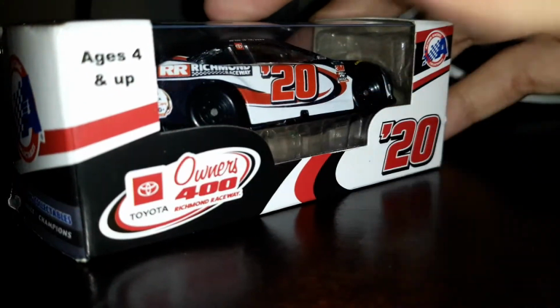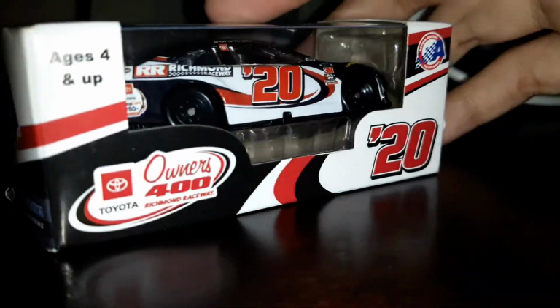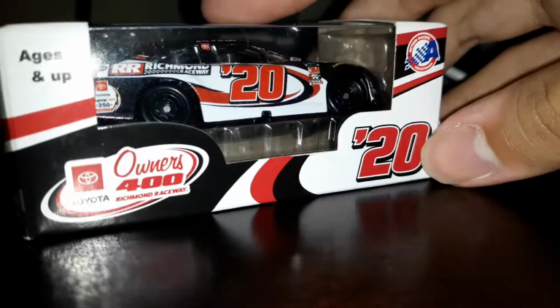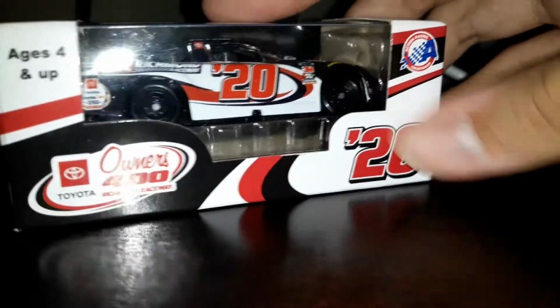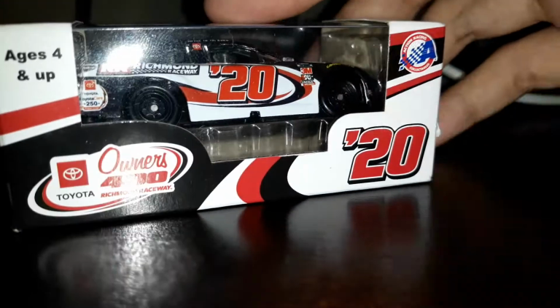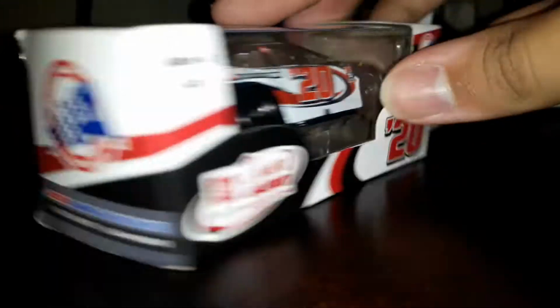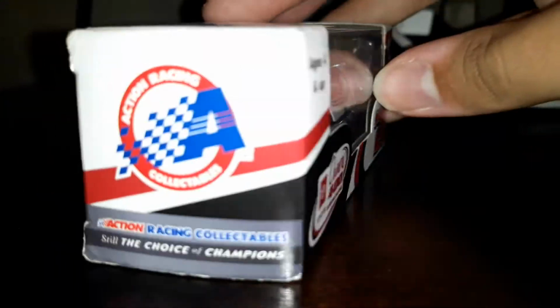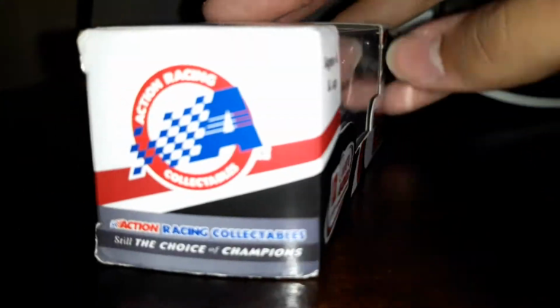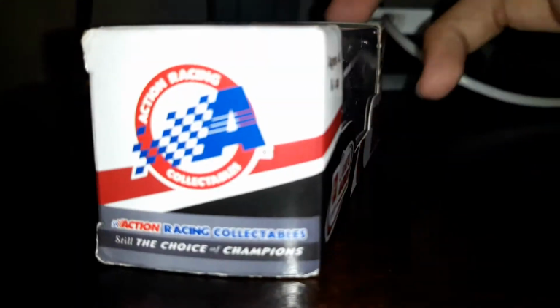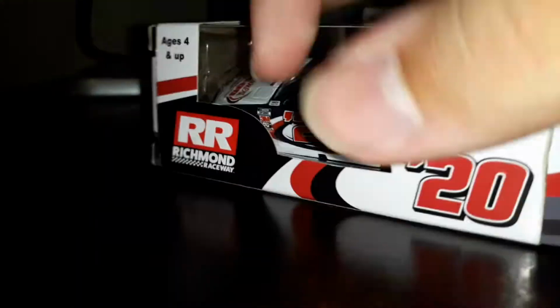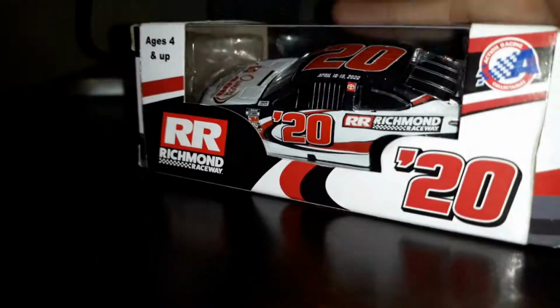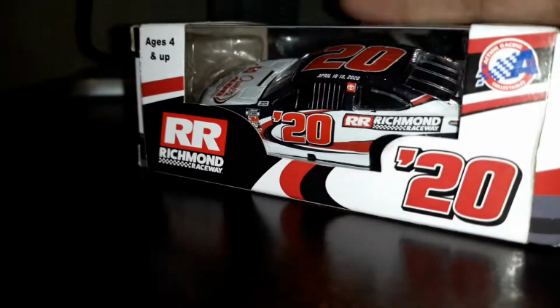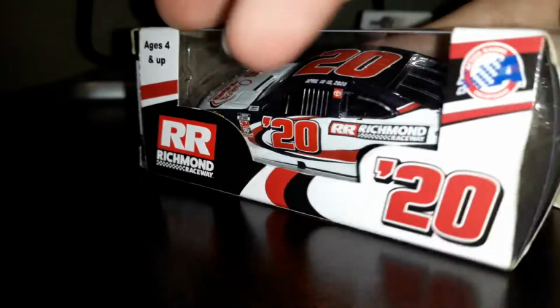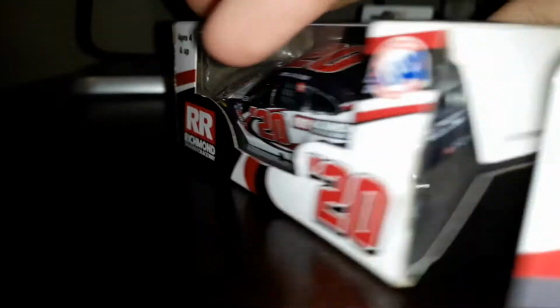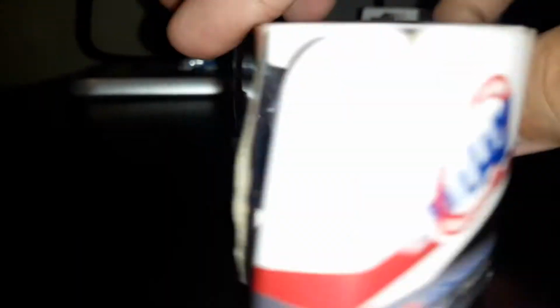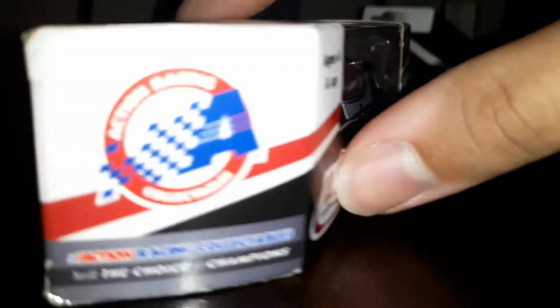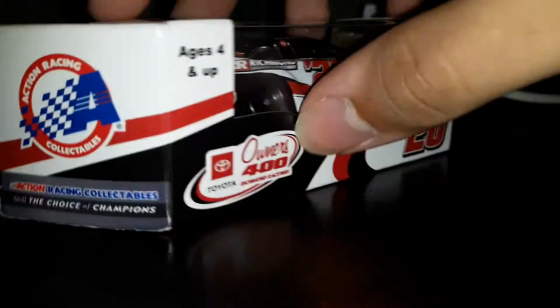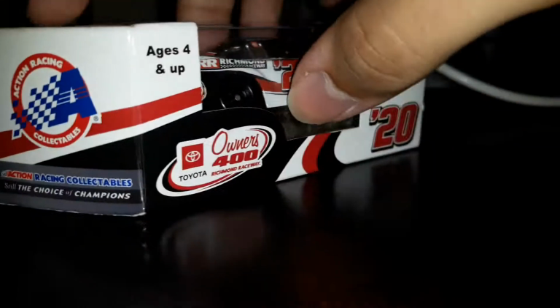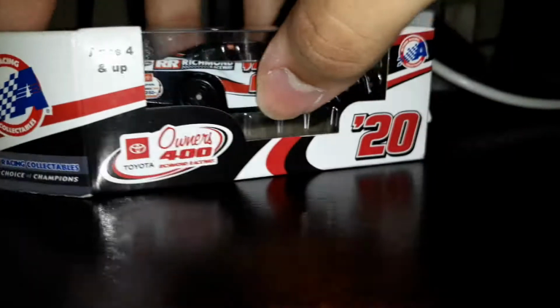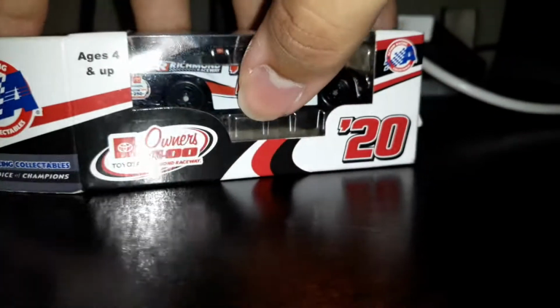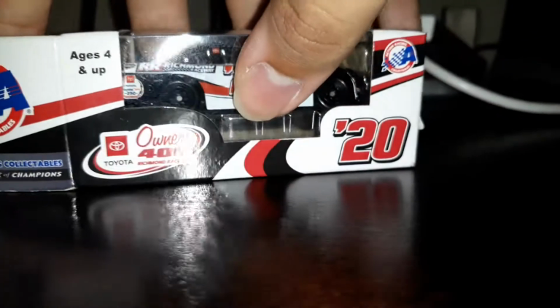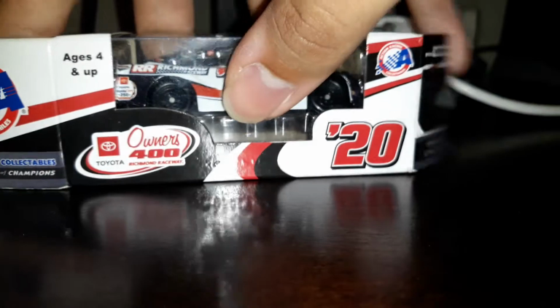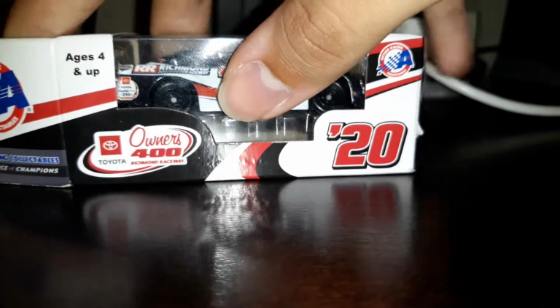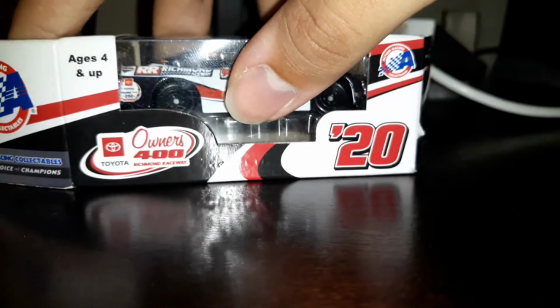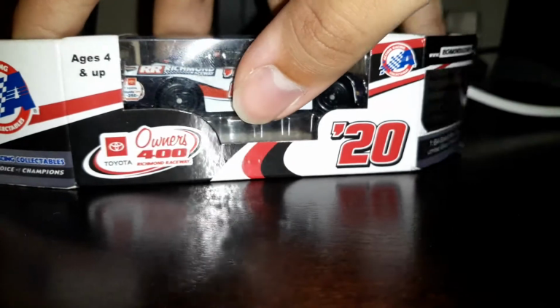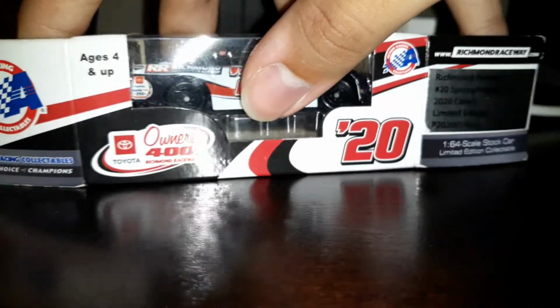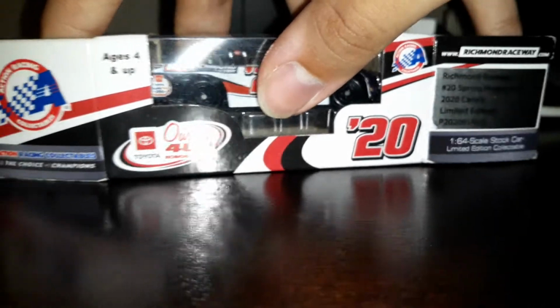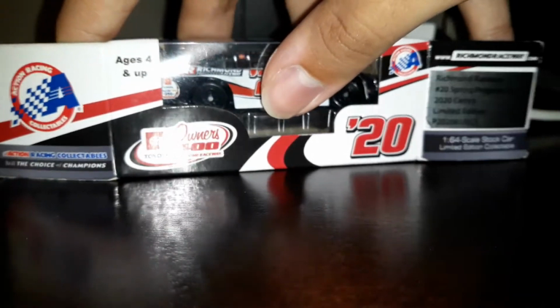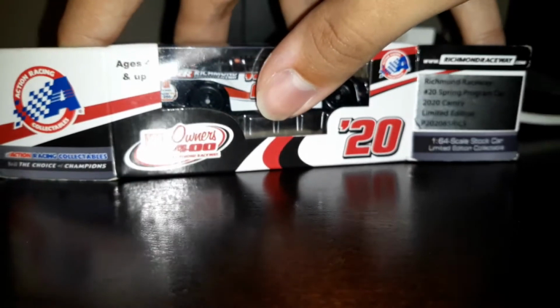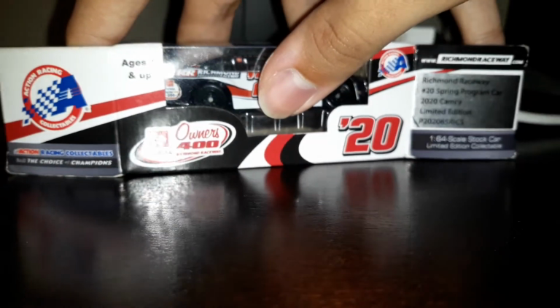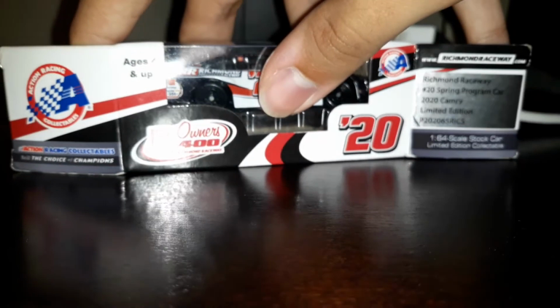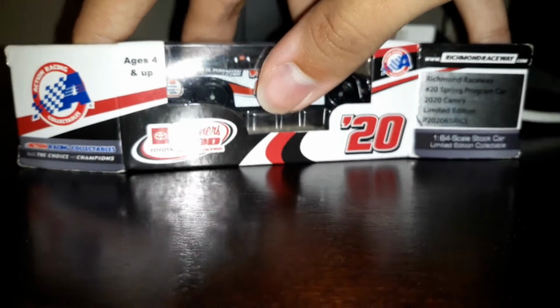Richmond Raceway's 120th spring program car, 2020. Toyota Camry limited edition. www.richmondraceway.com on the other side - Toyota Owners 420 and all that stuff. If you stretch it out, you can kind of see the paint scheme a bit more.